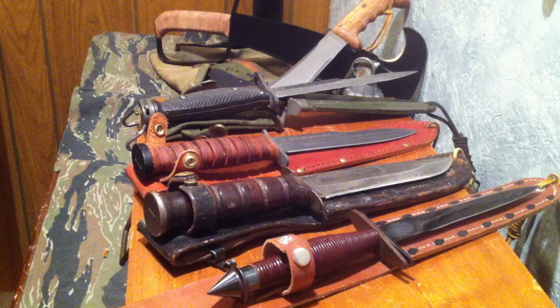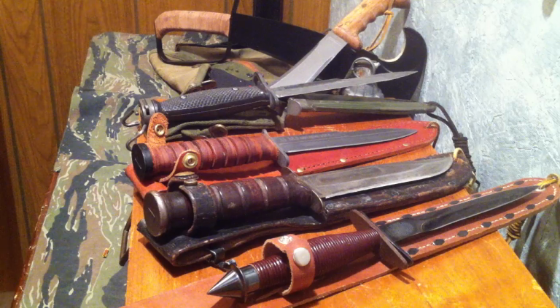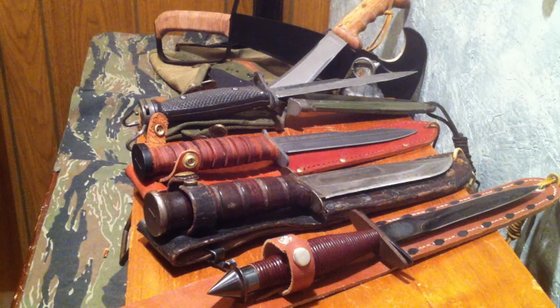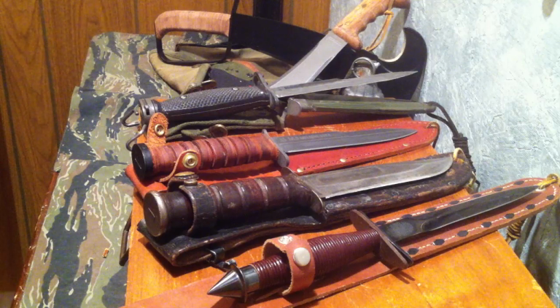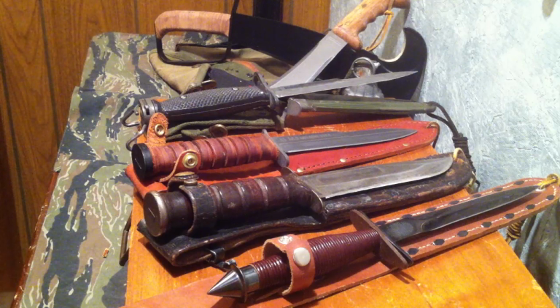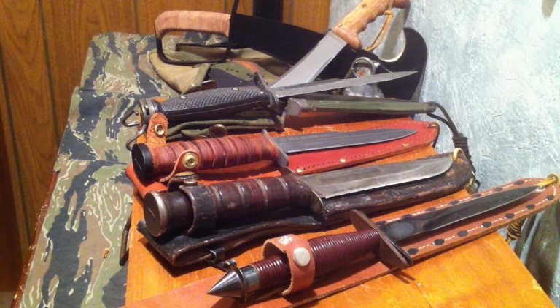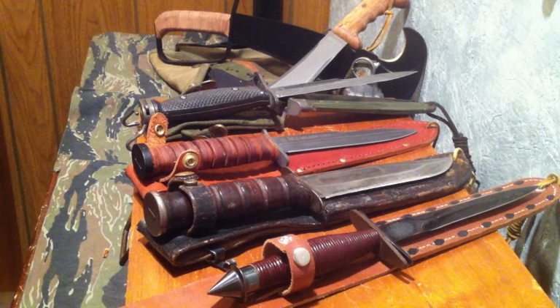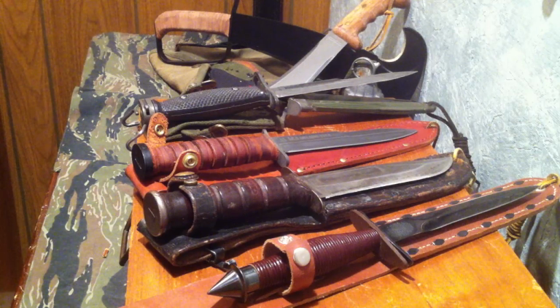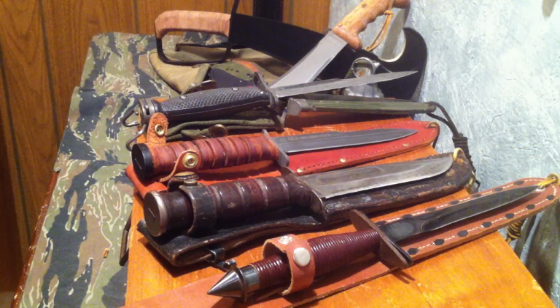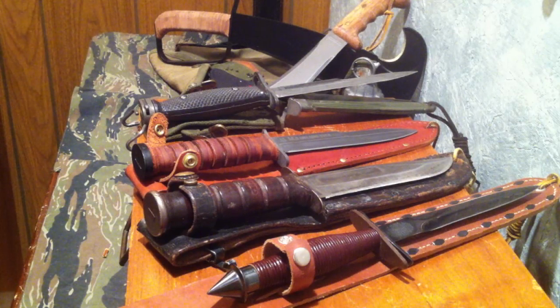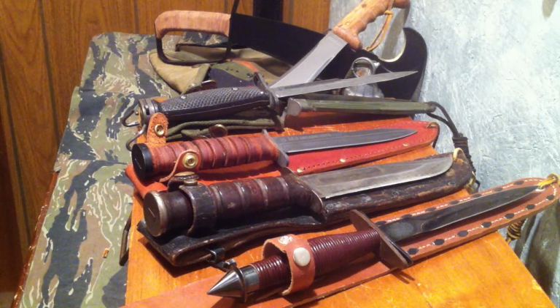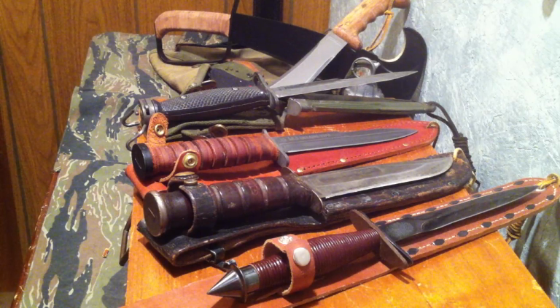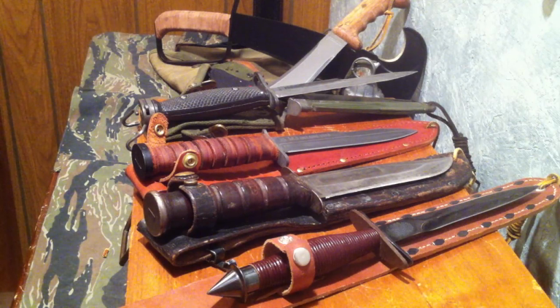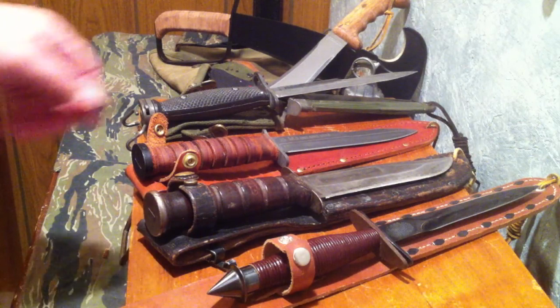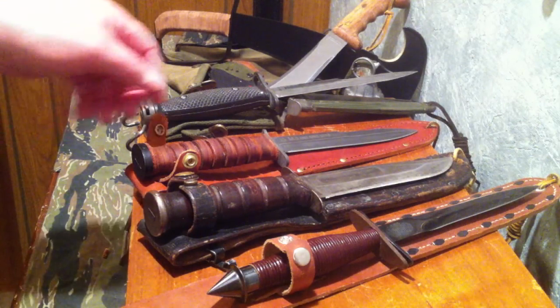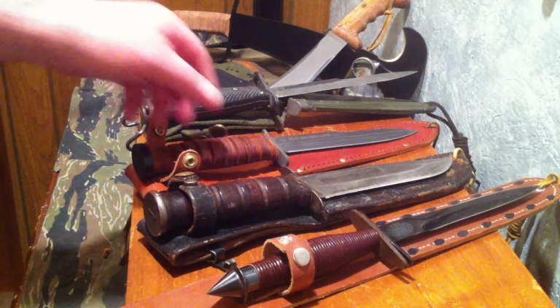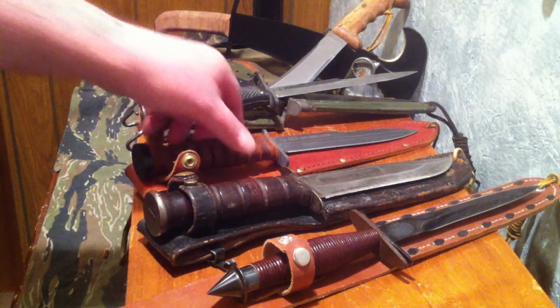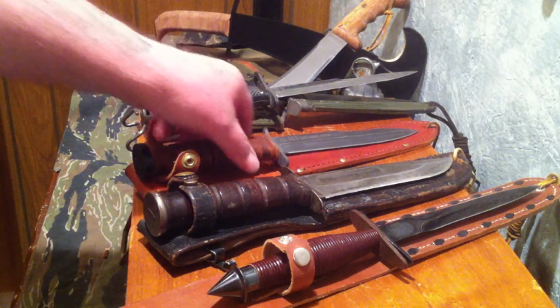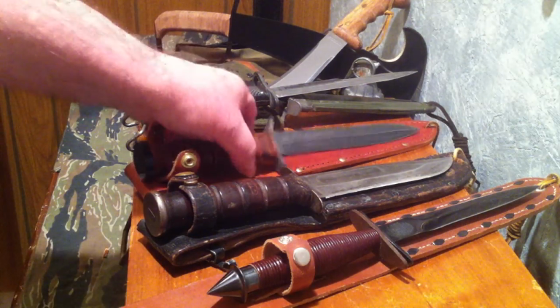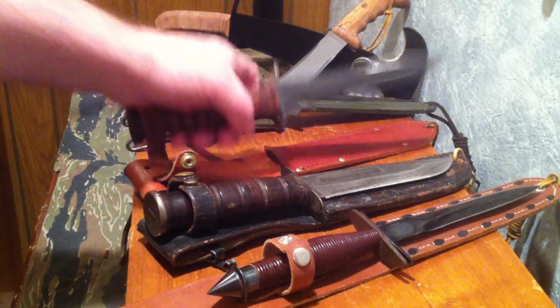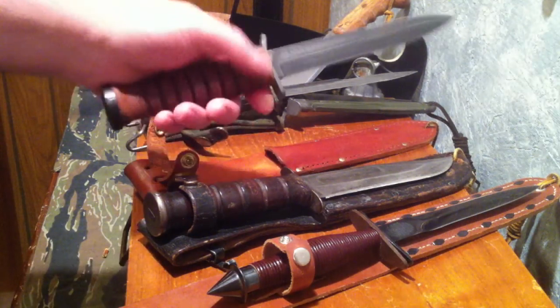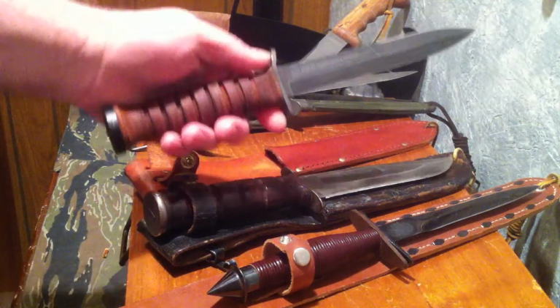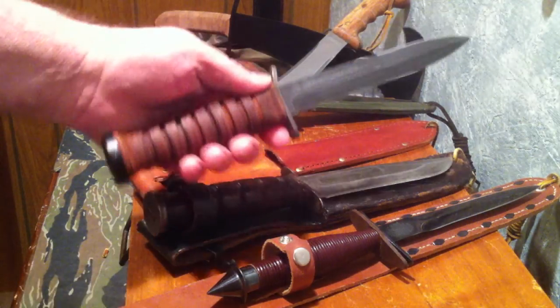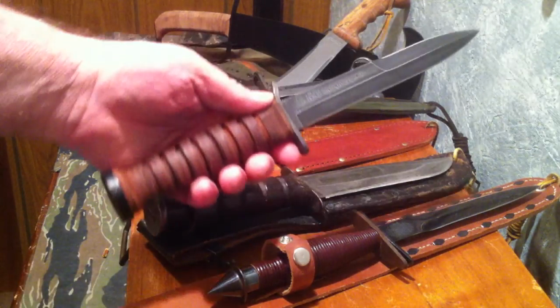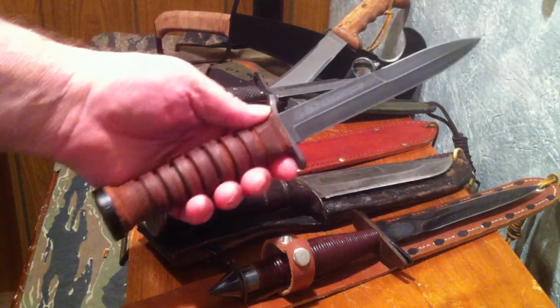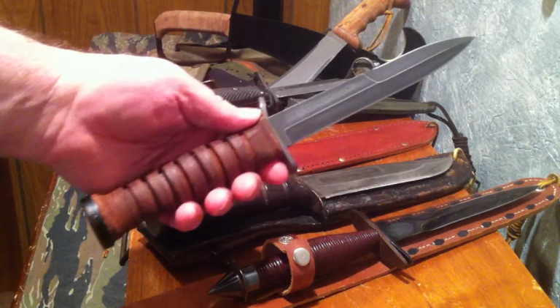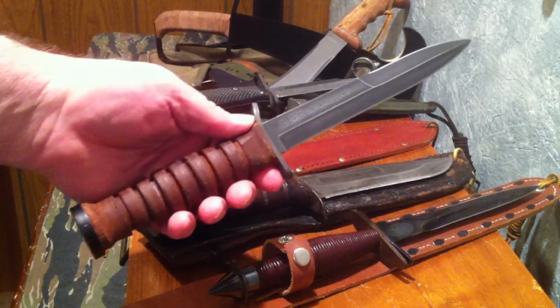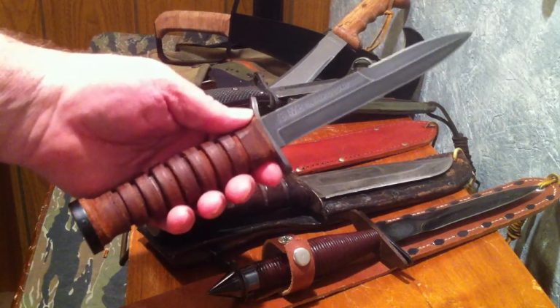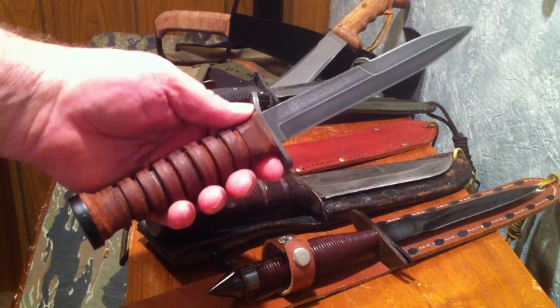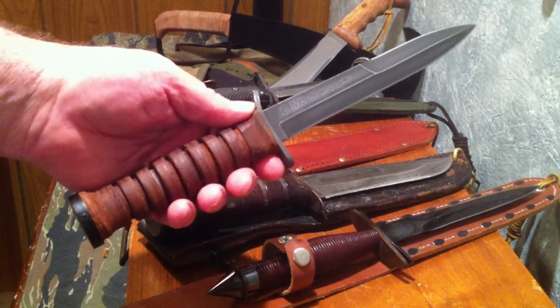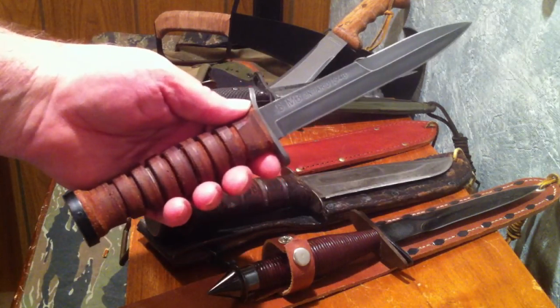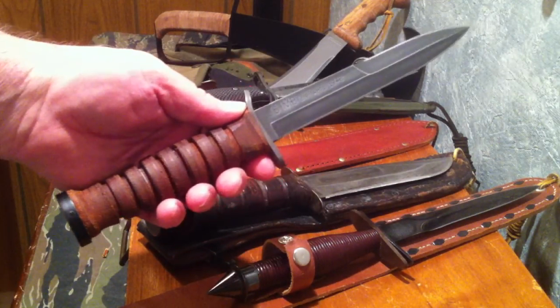Welcome to Cutlery Cavern. Today I am going to look at the M3 trench knife.